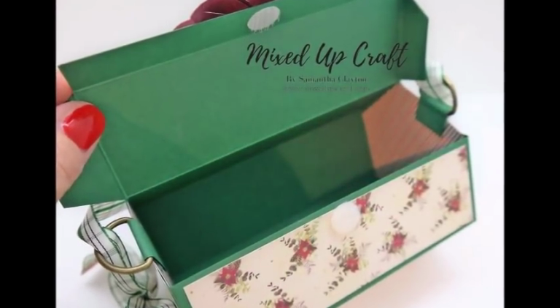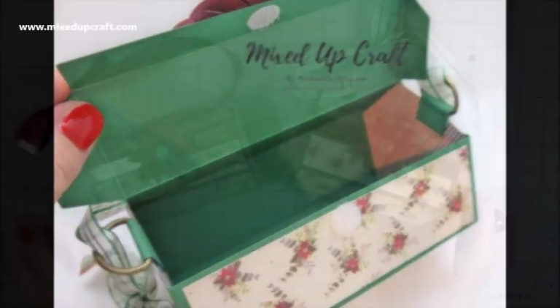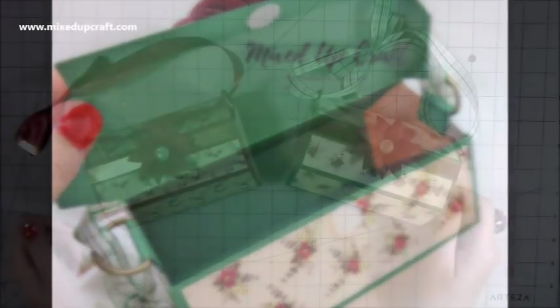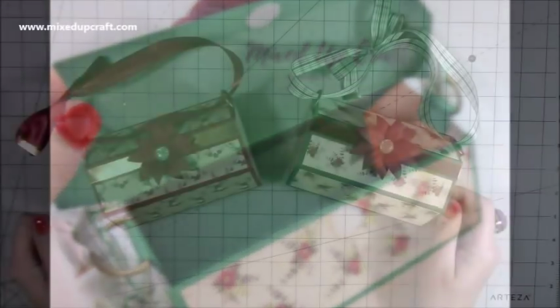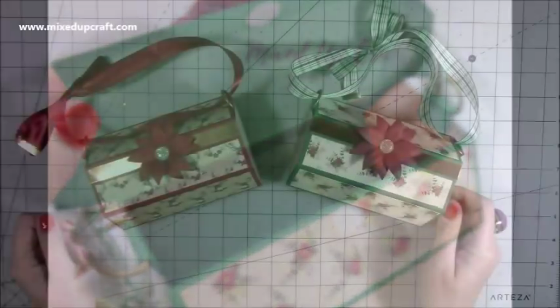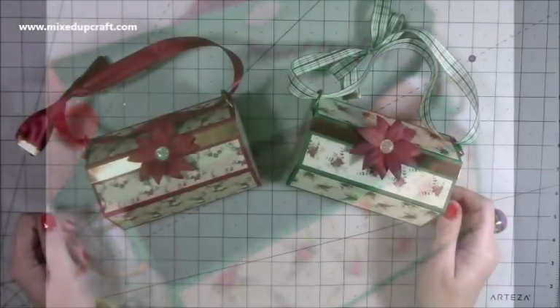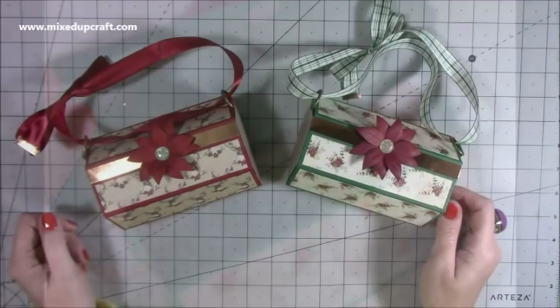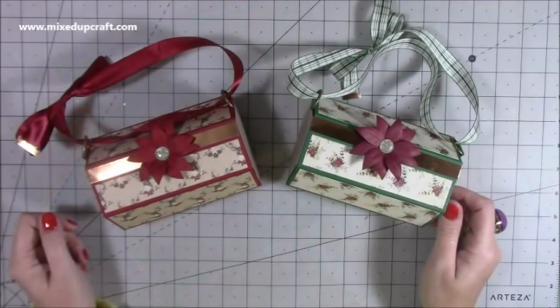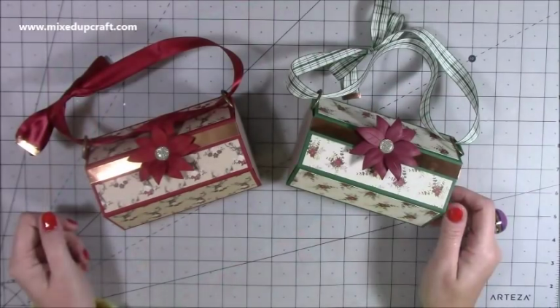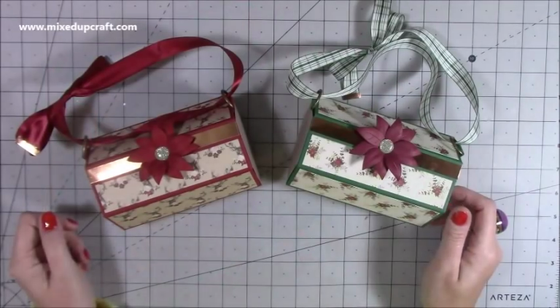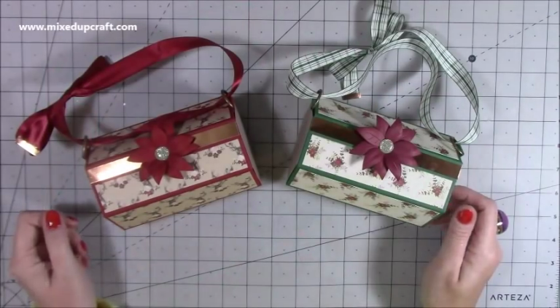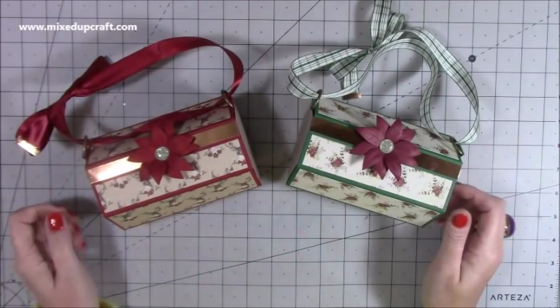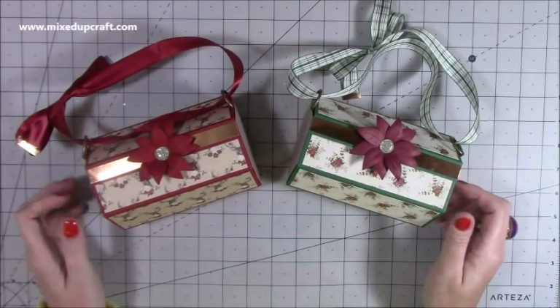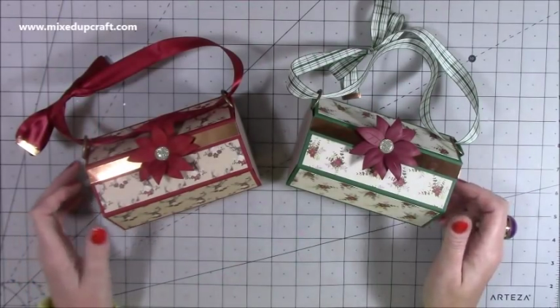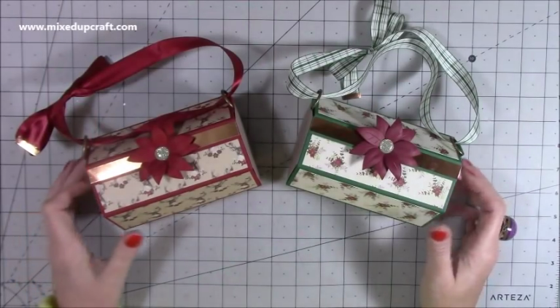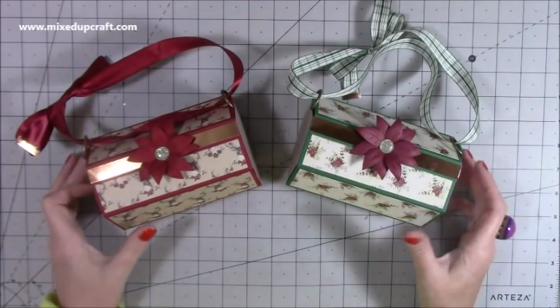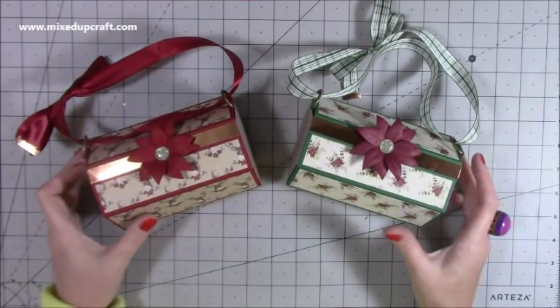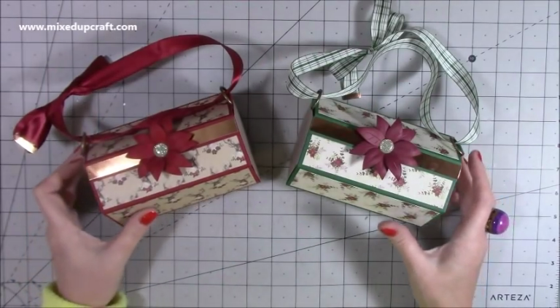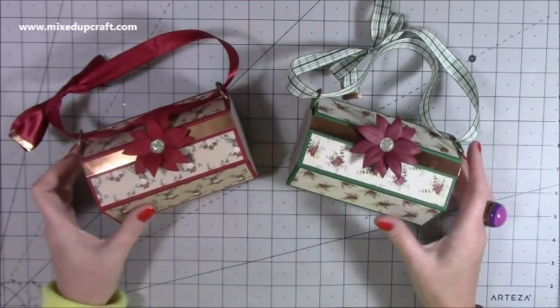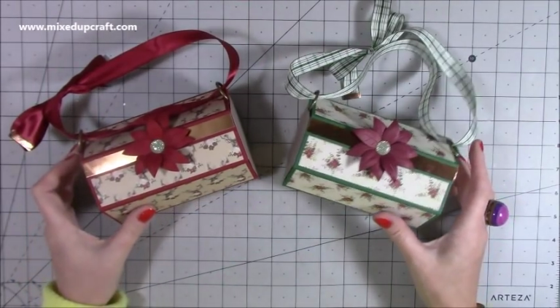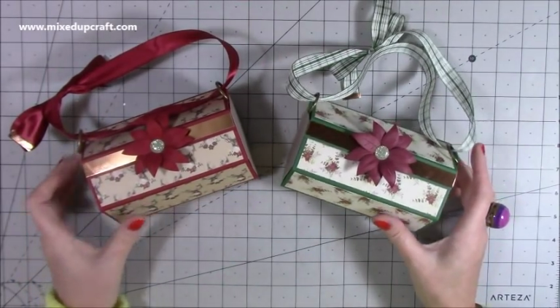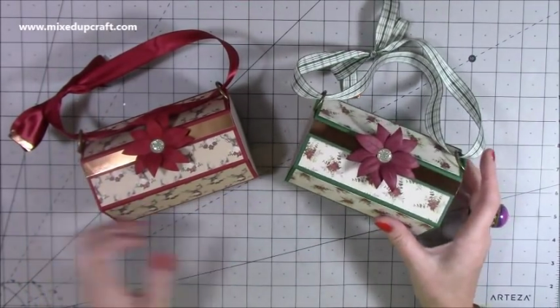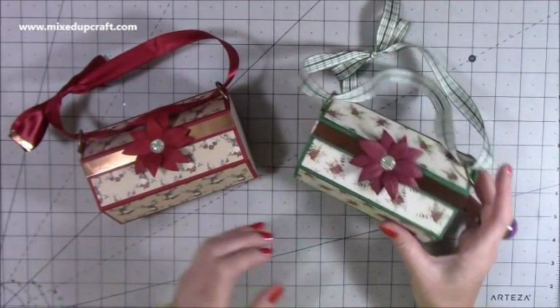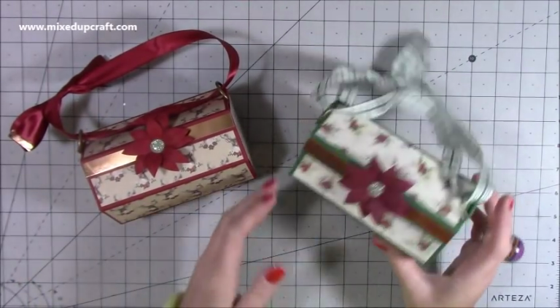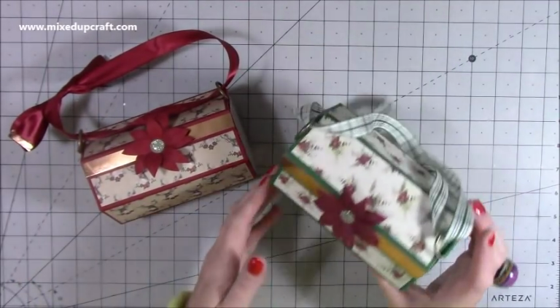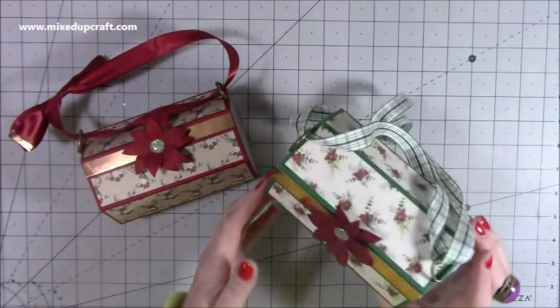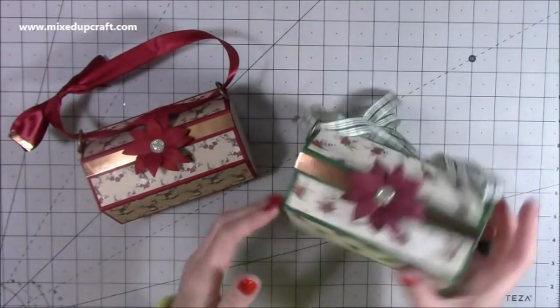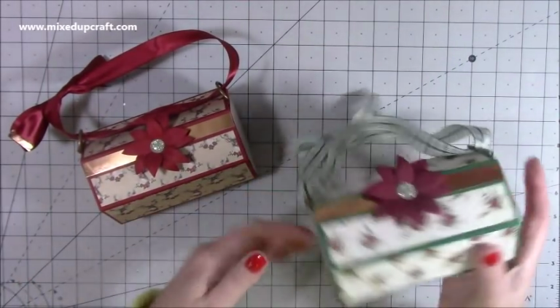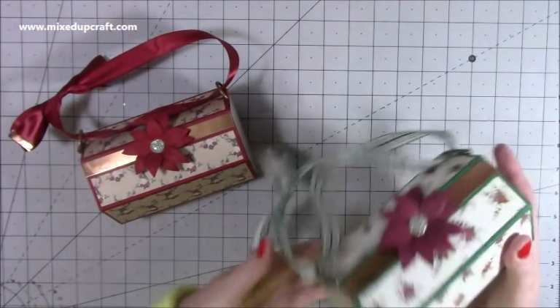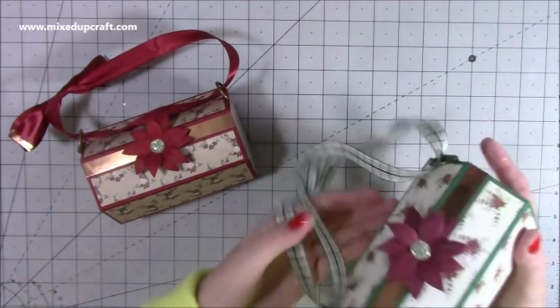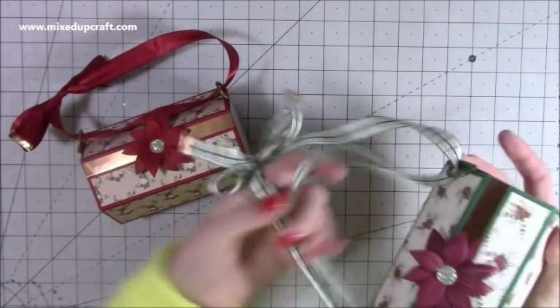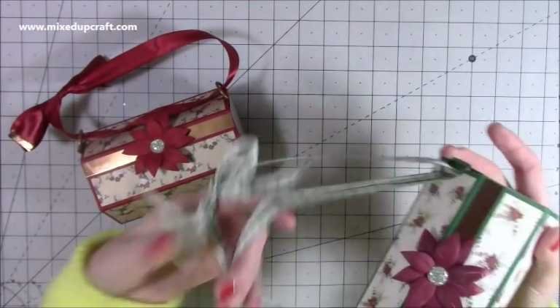Hi everybody, it's Sam at Mixed Up Crown. Thank you for watching my tutorial today. I'm going to be showing you how to make these really cute hexagon little gift bags.